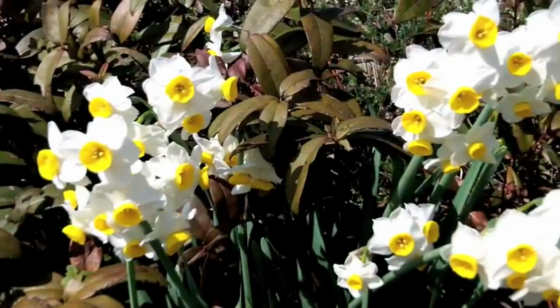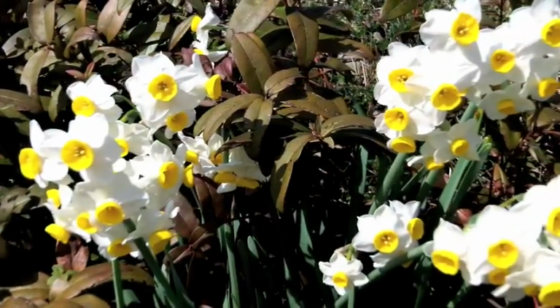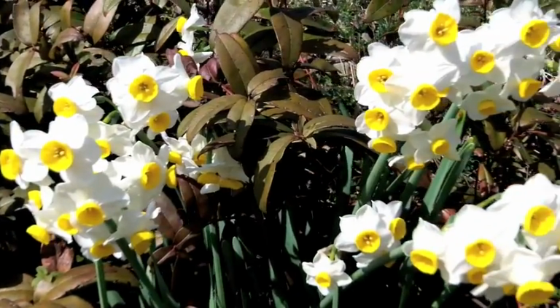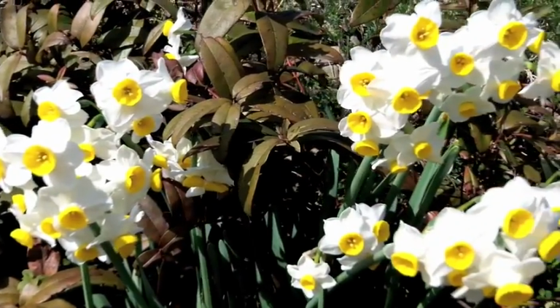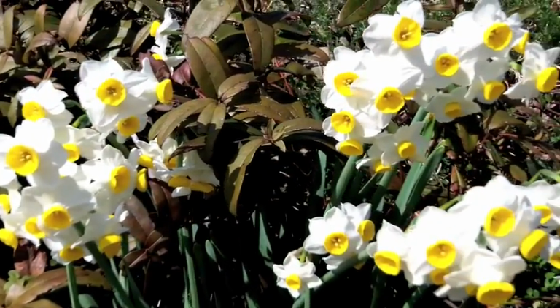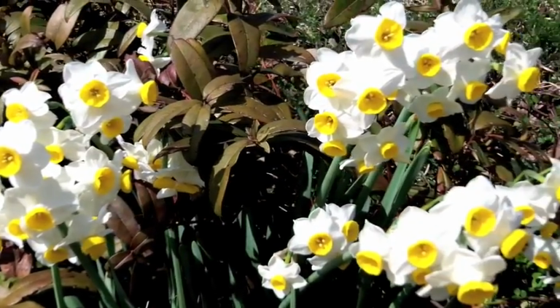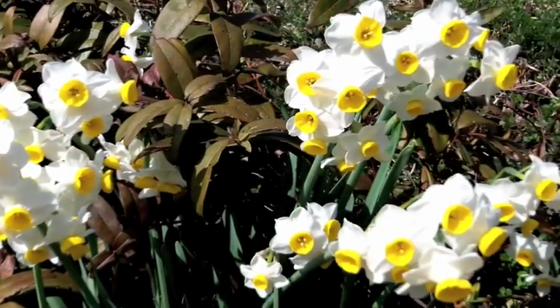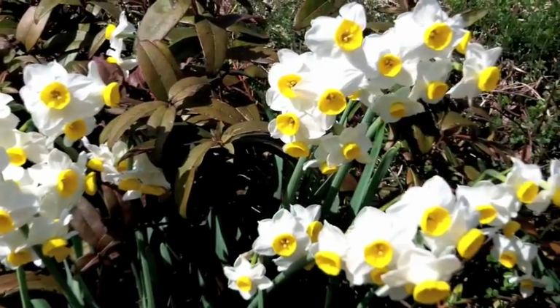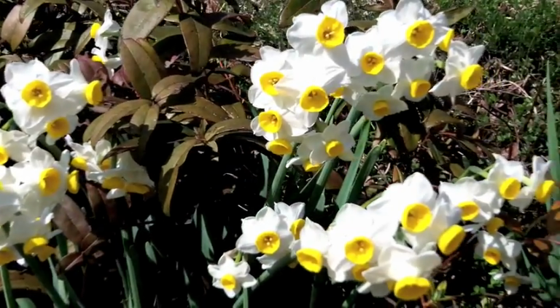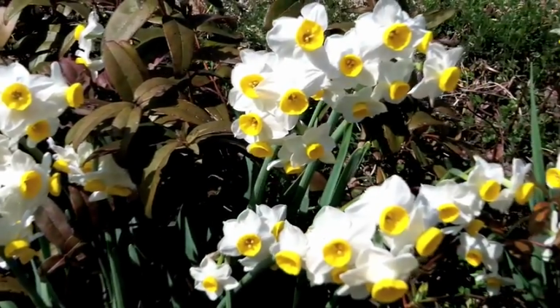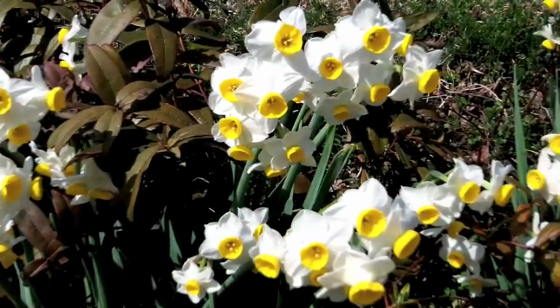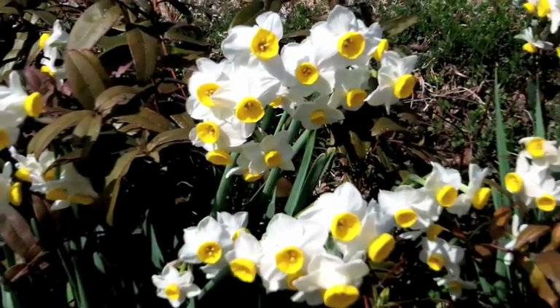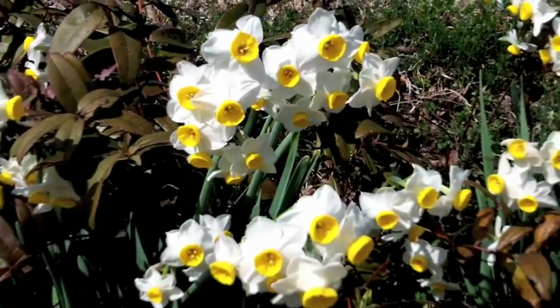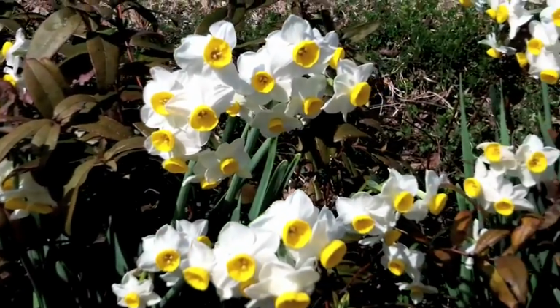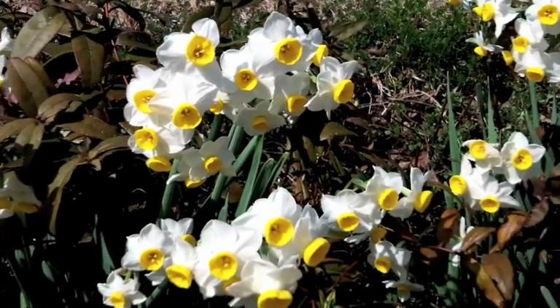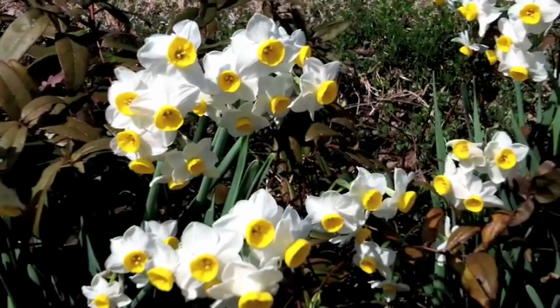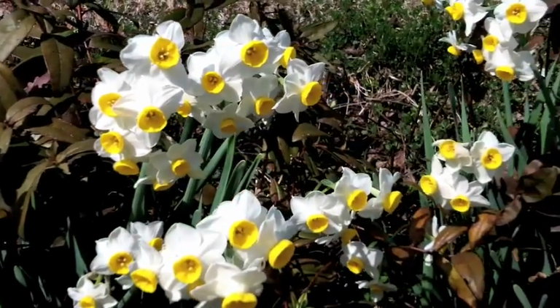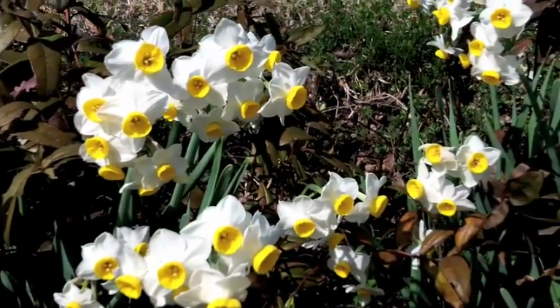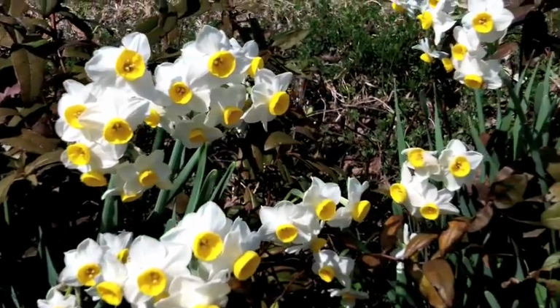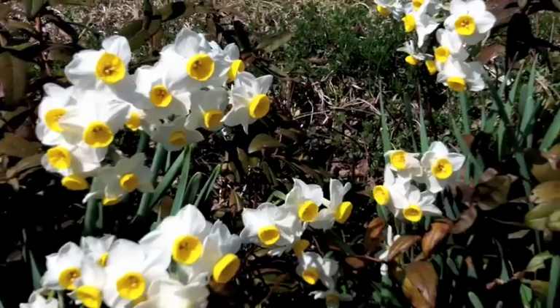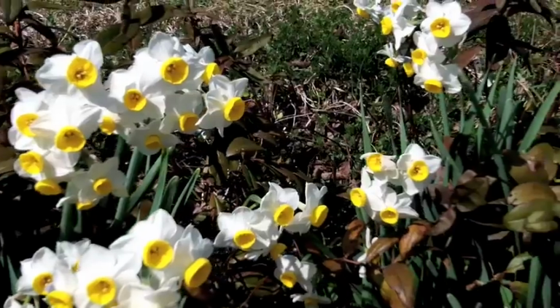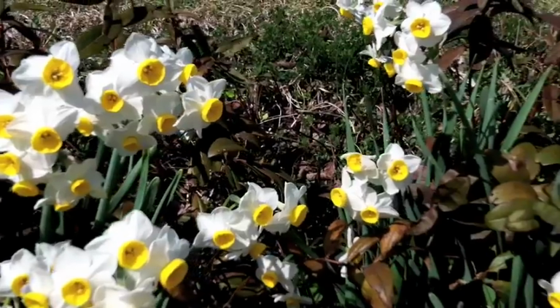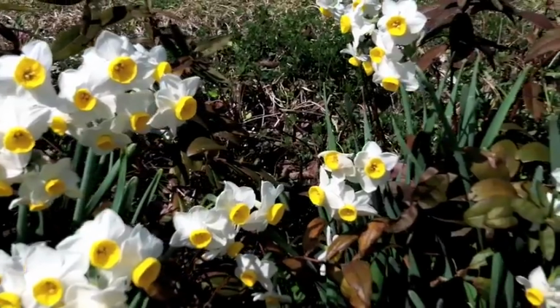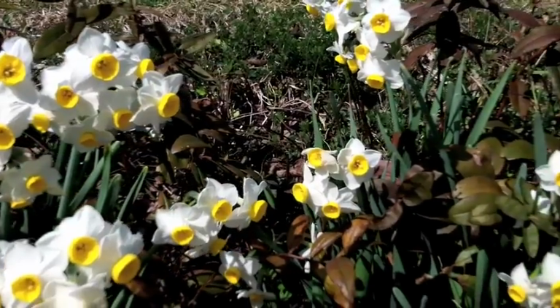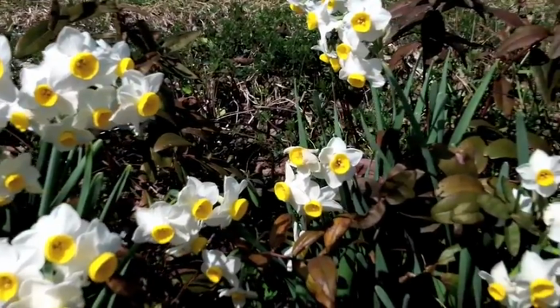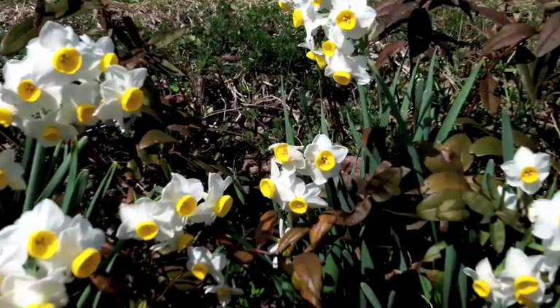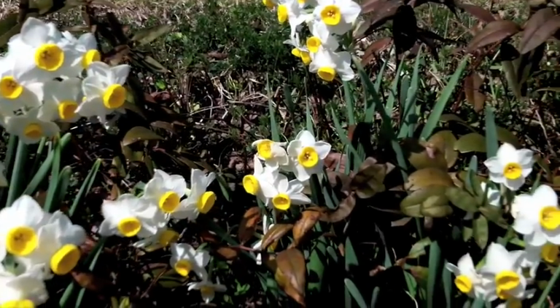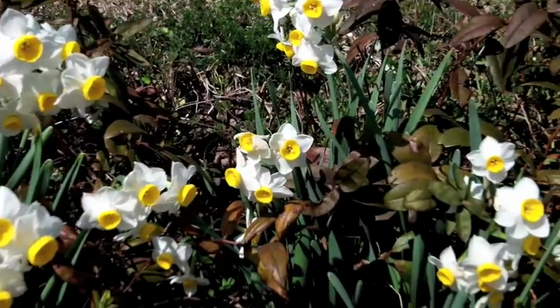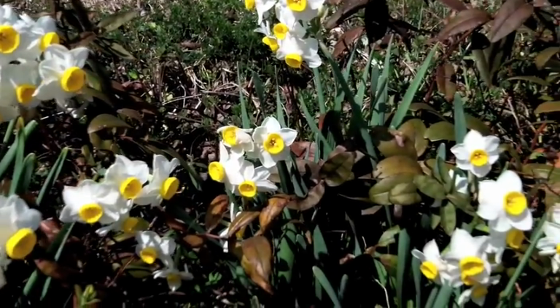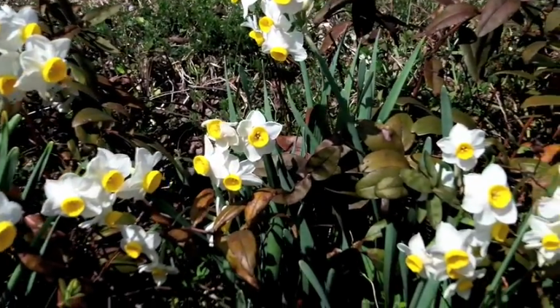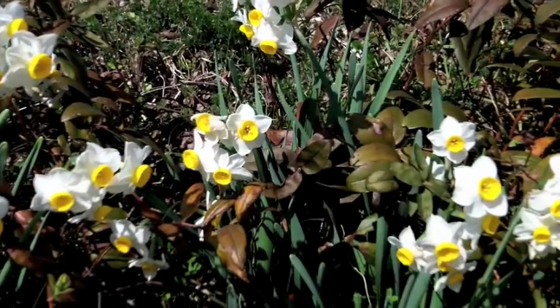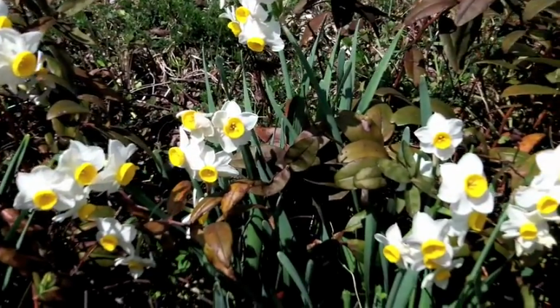This plant is thought to have originated in the Mediterranean region, spreading eastward along the Silk Road many centuries ago.